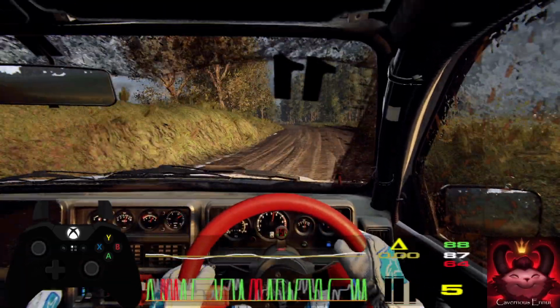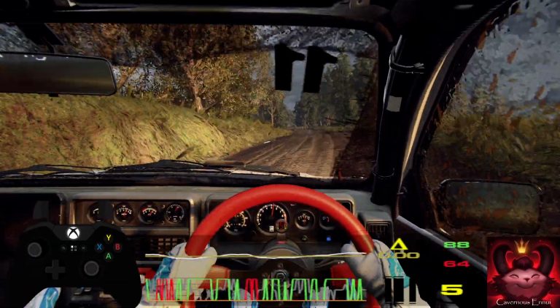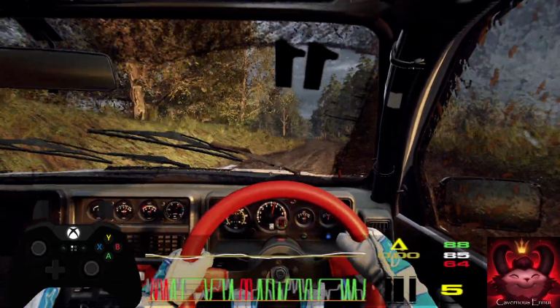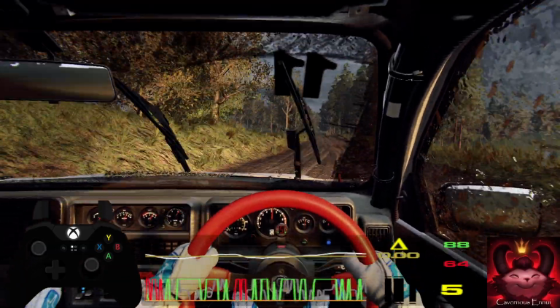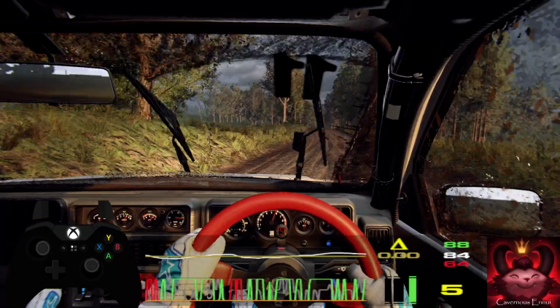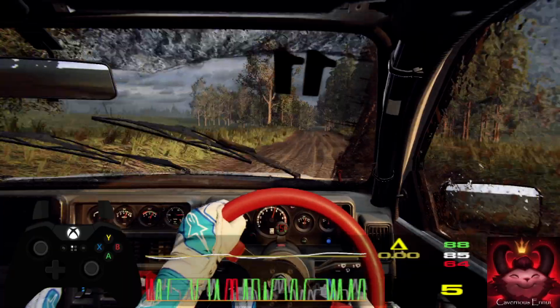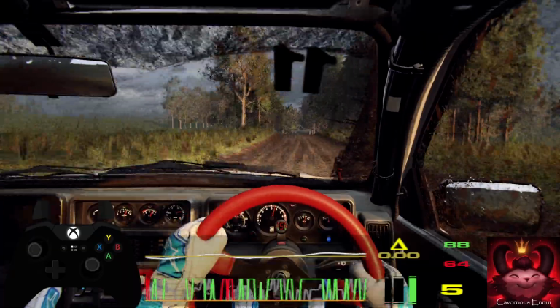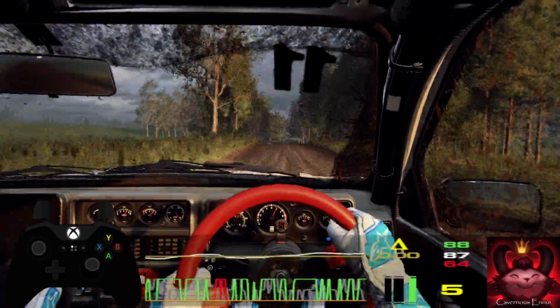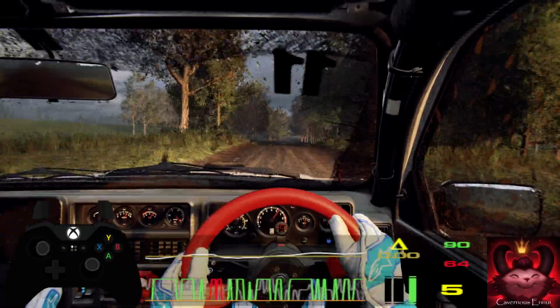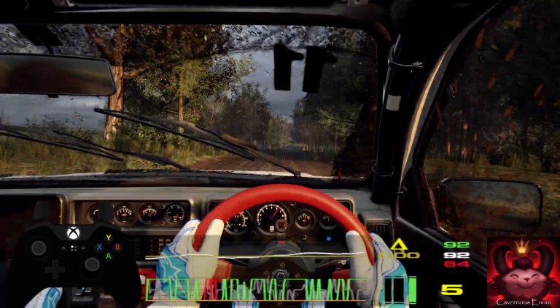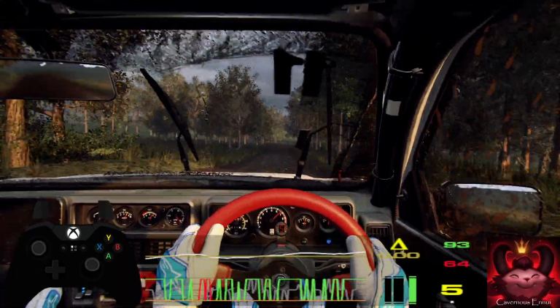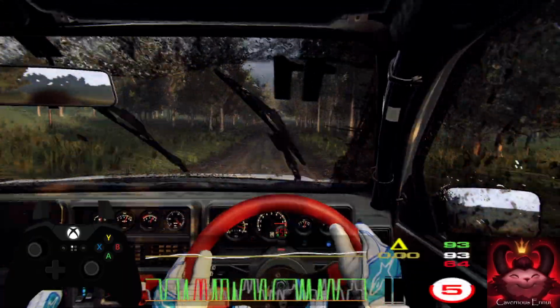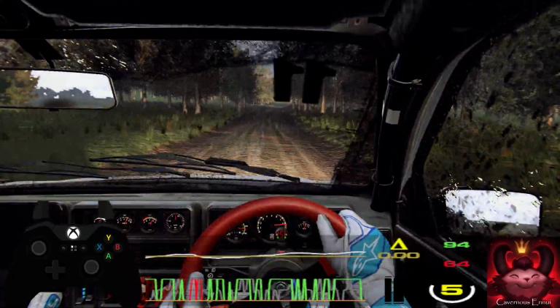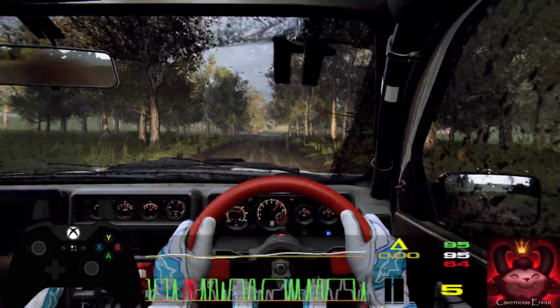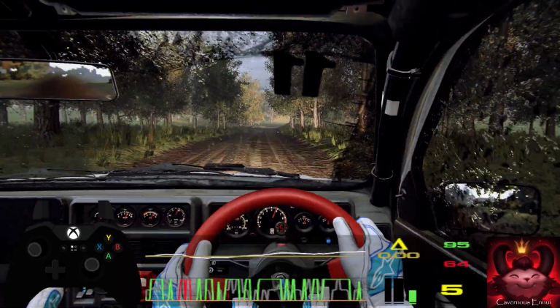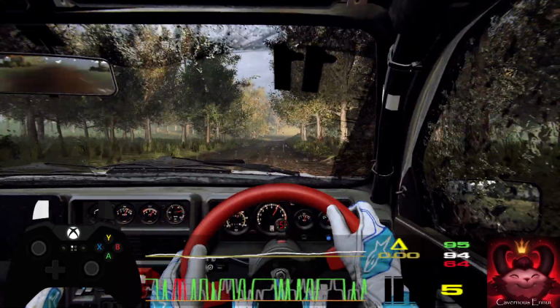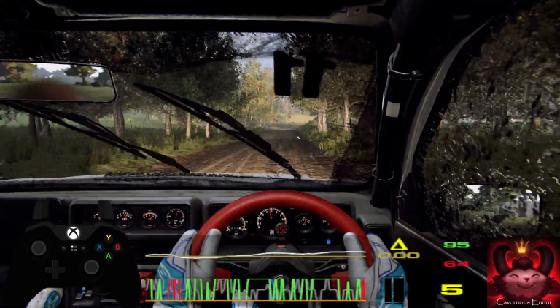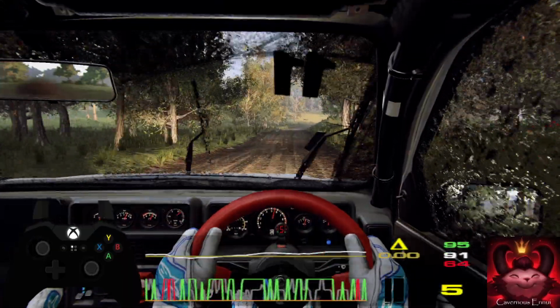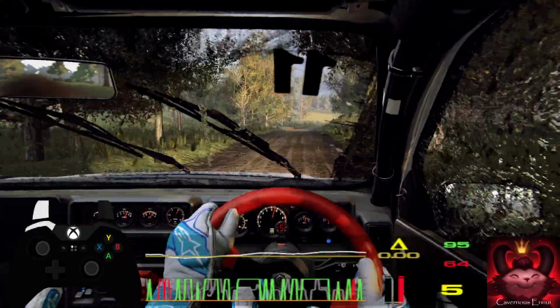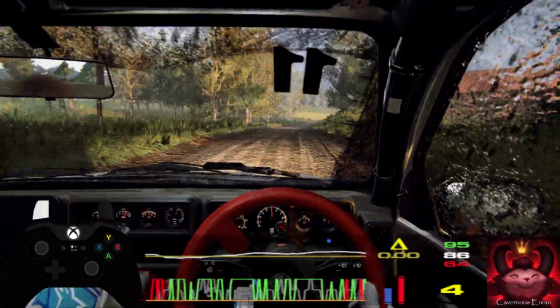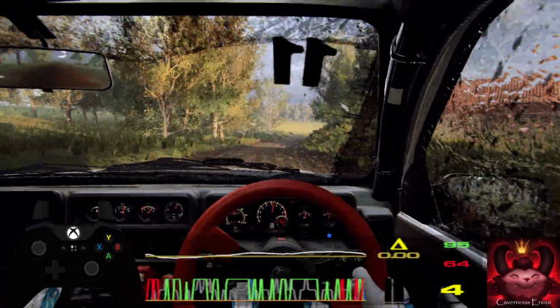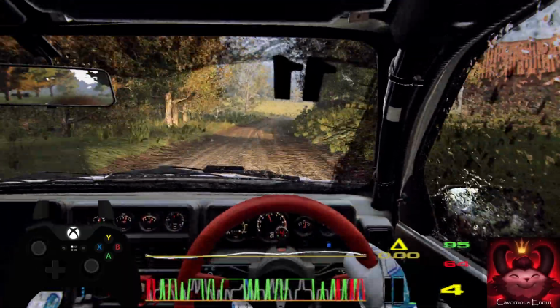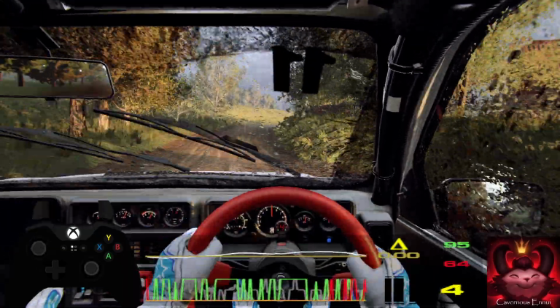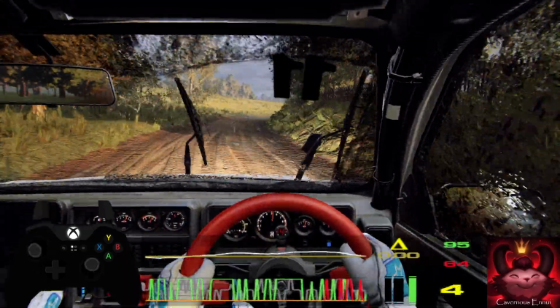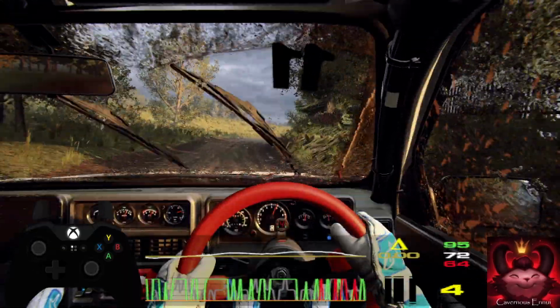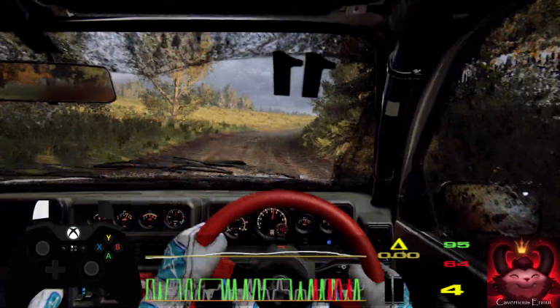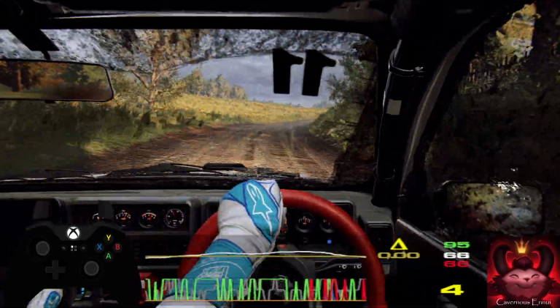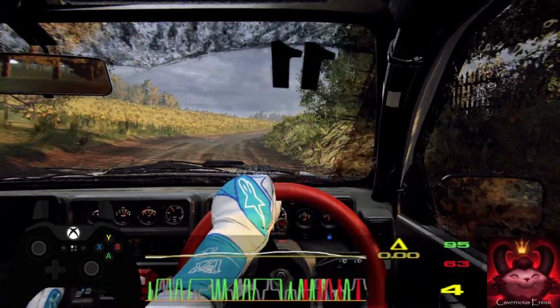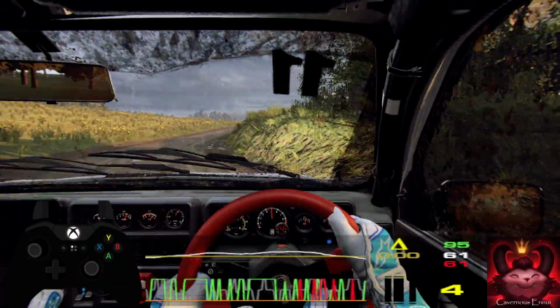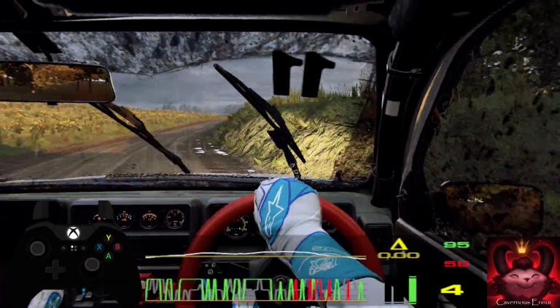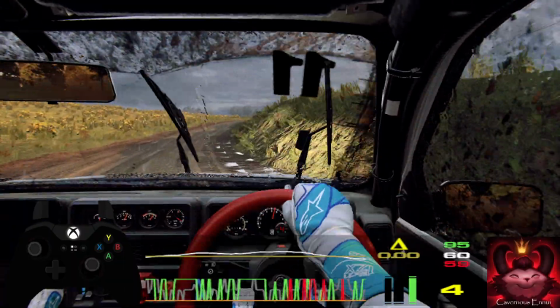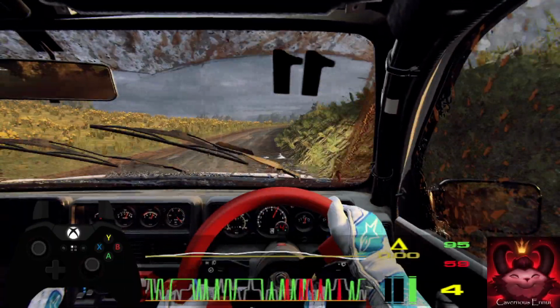4 right long tightens into 6 left of a crest, extra long, opens, 80.